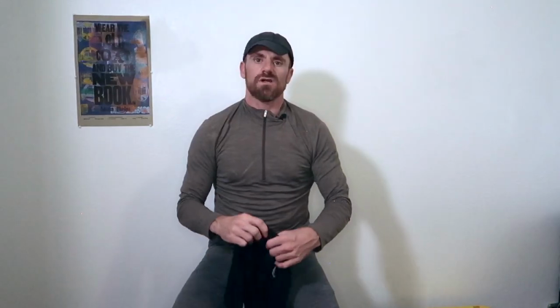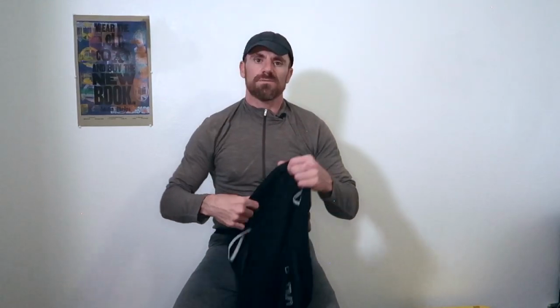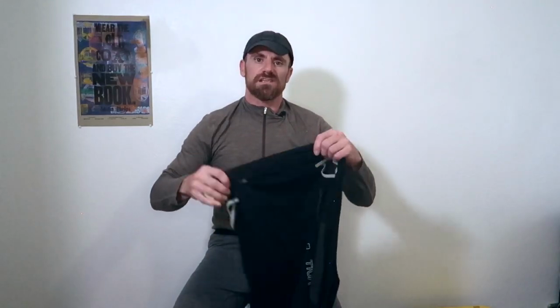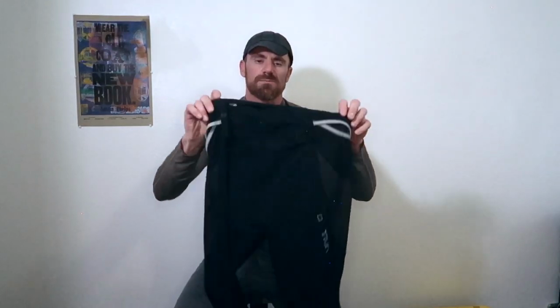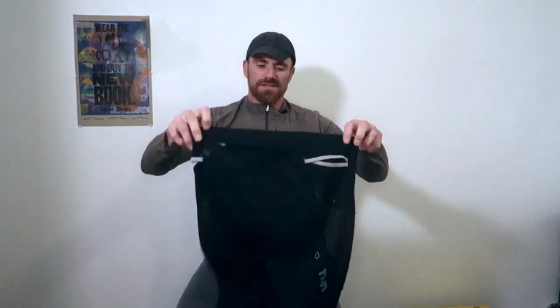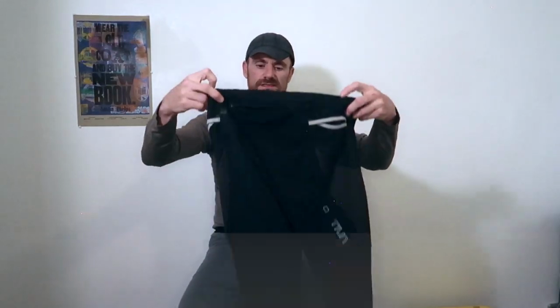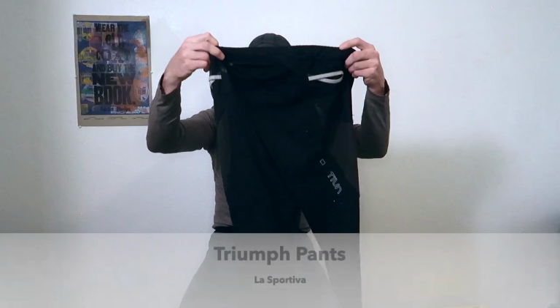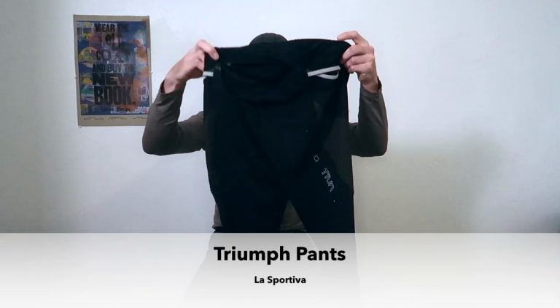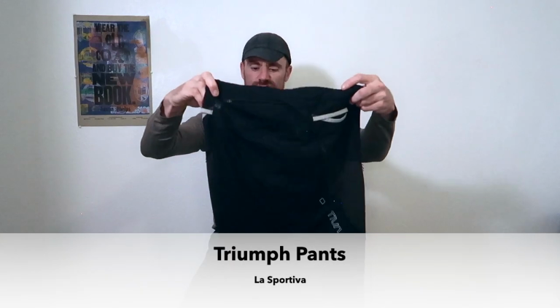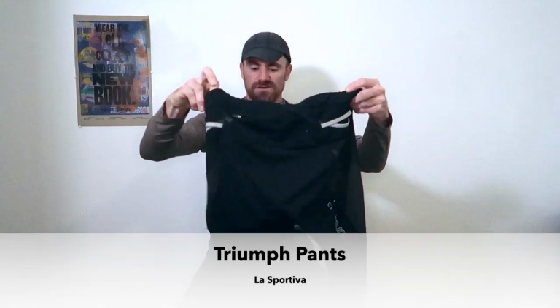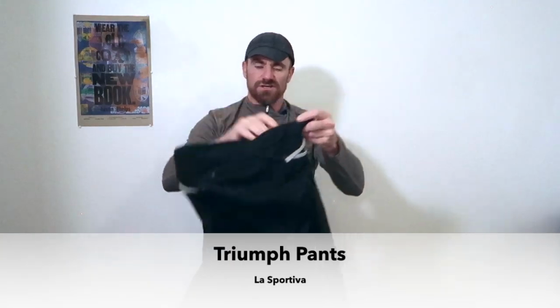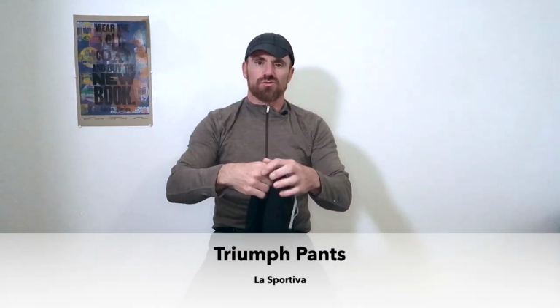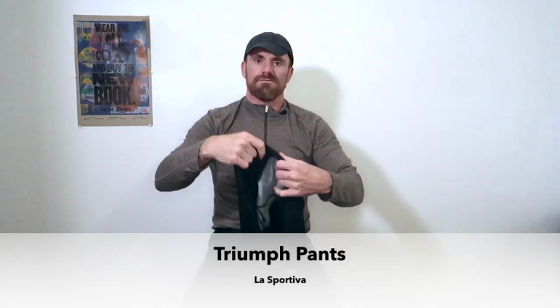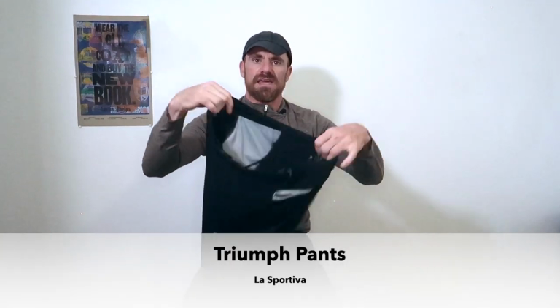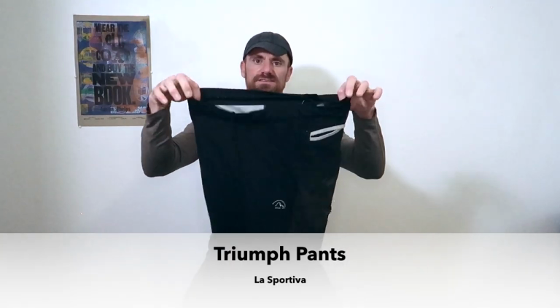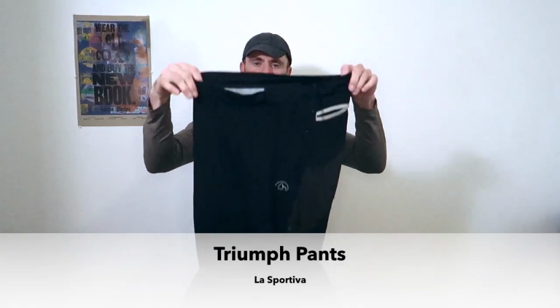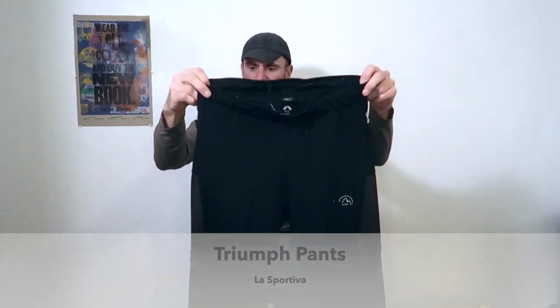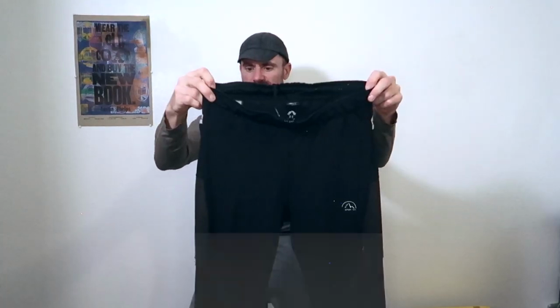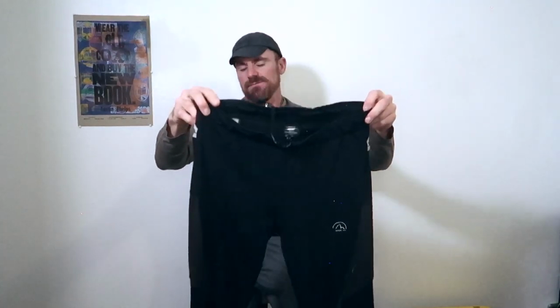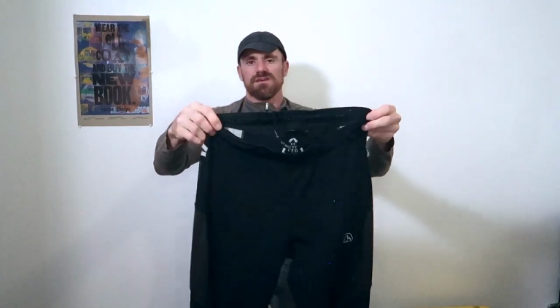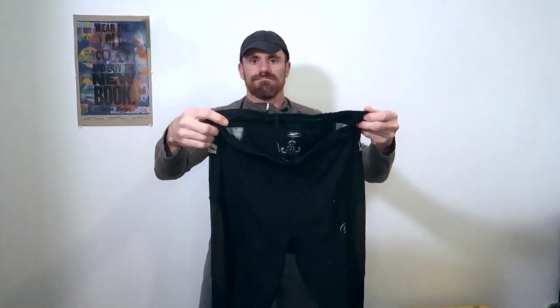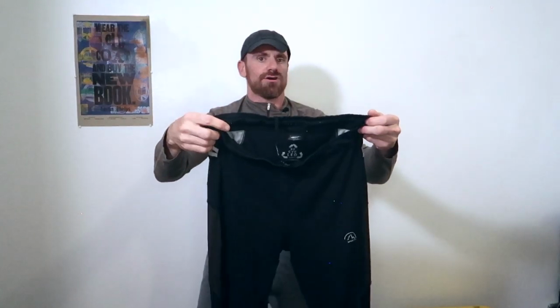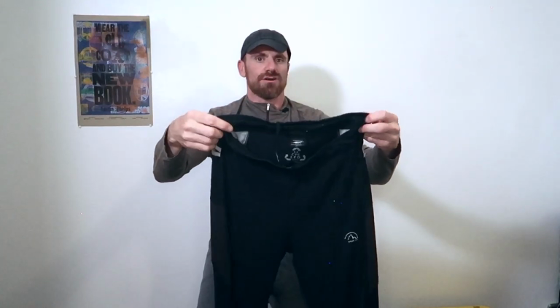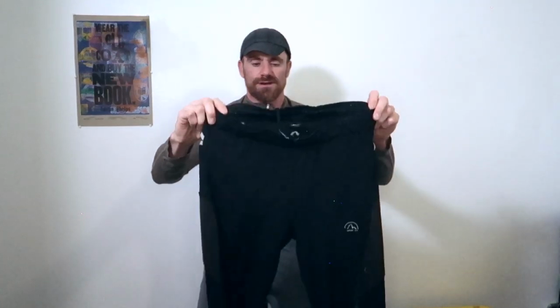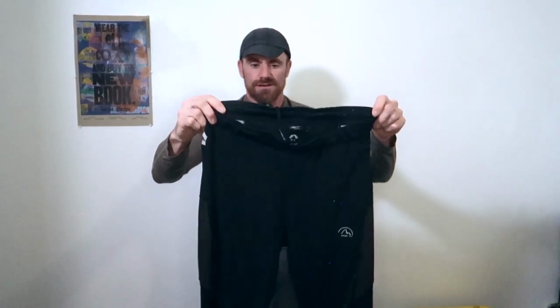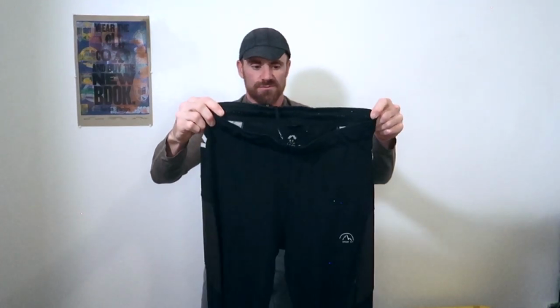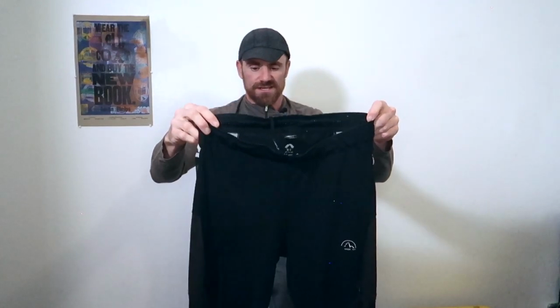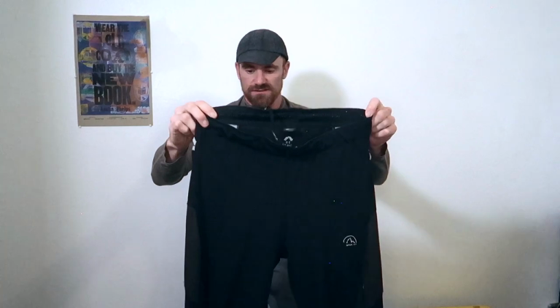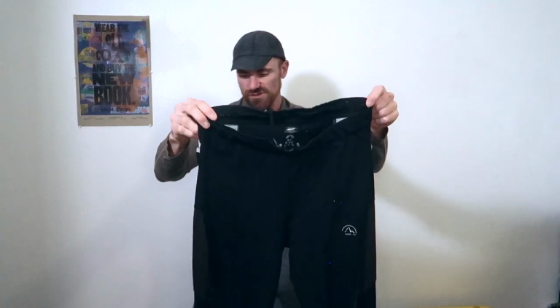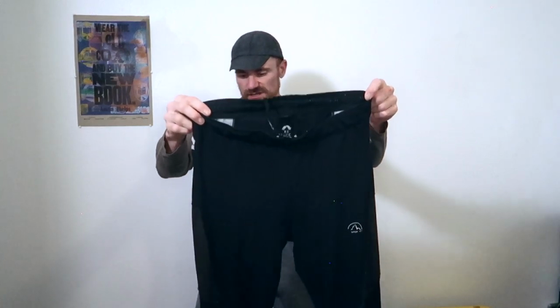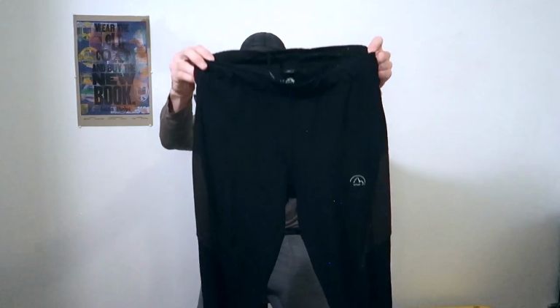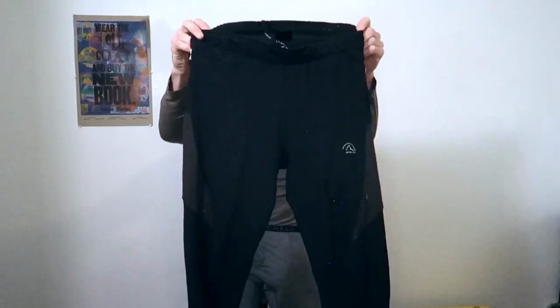Along with the base layer, I also brought the La Sportiva Triumph pants, which will keep the long underwear protected and provide a little extra warmth.